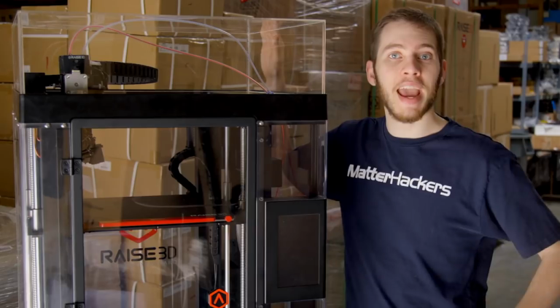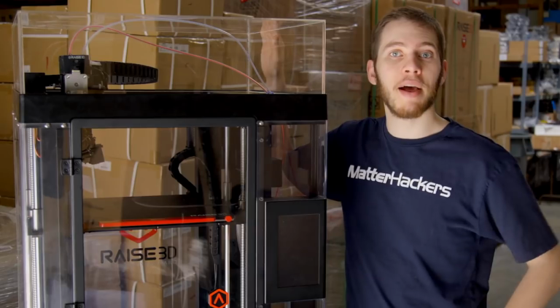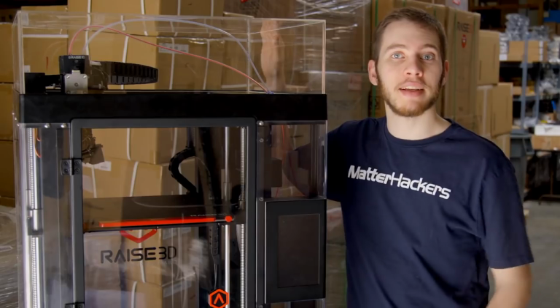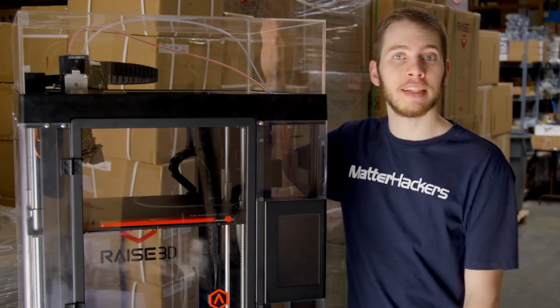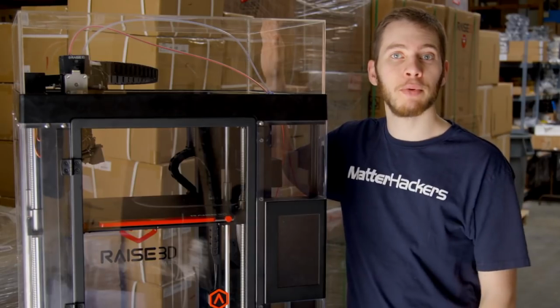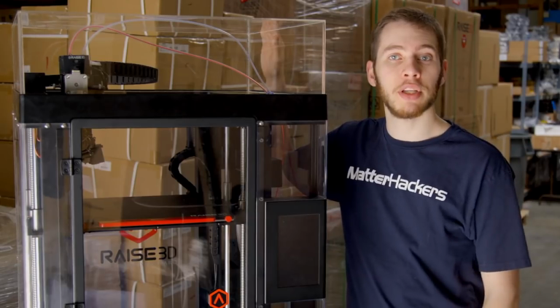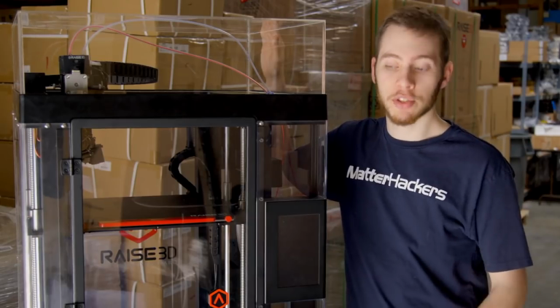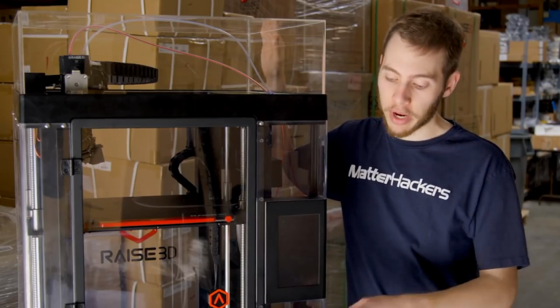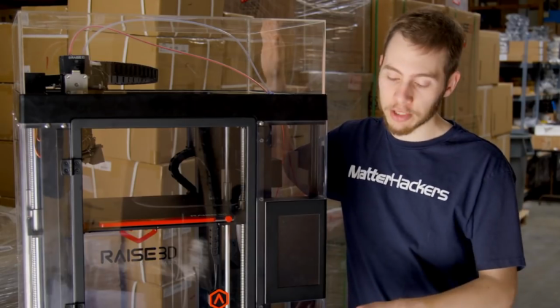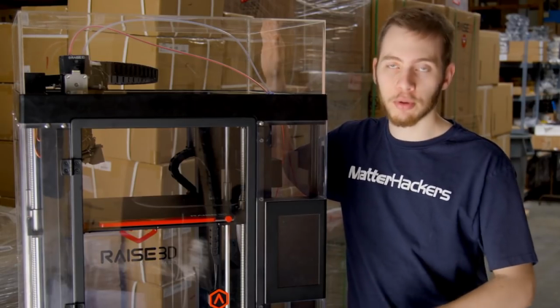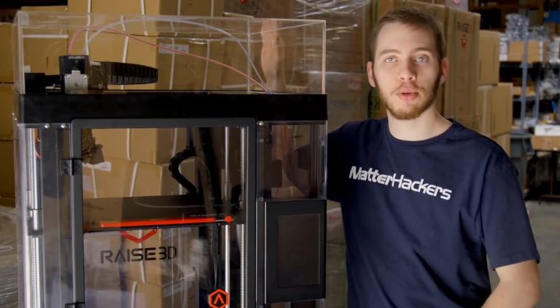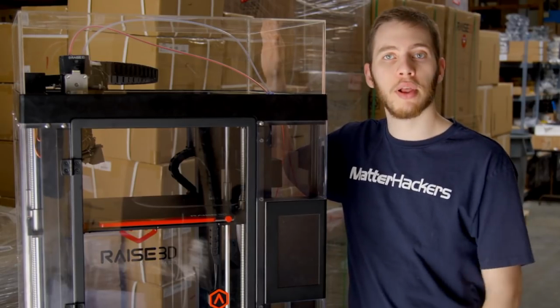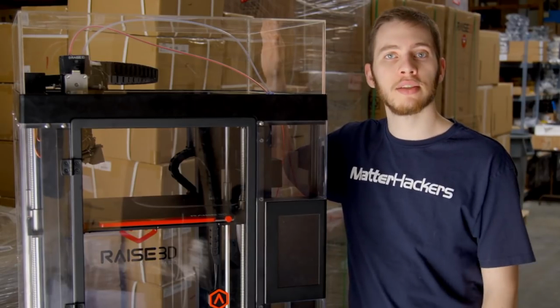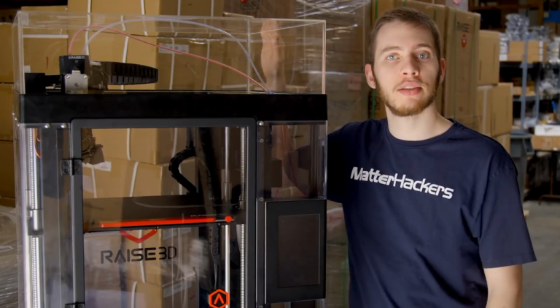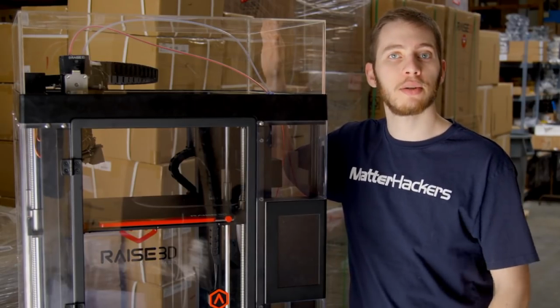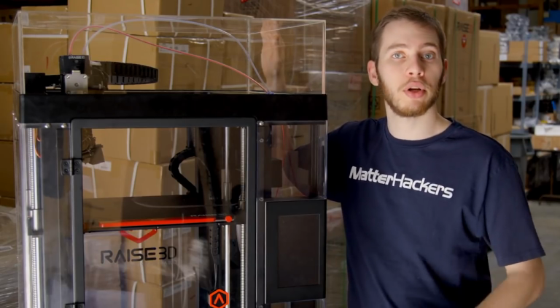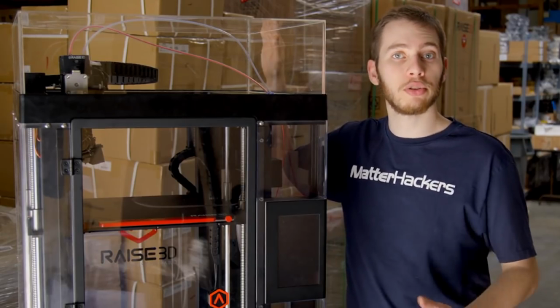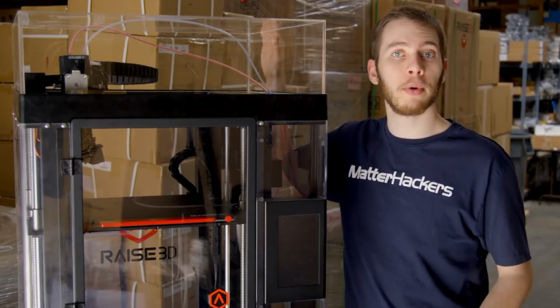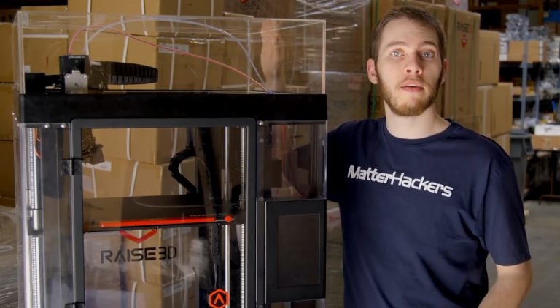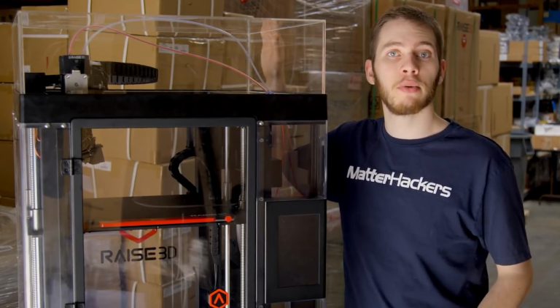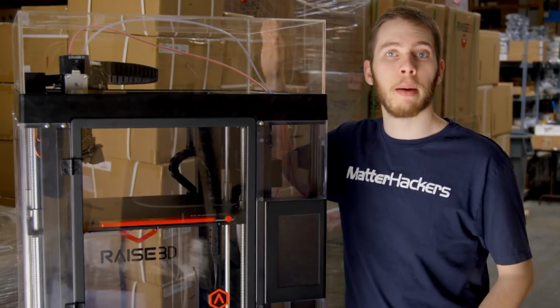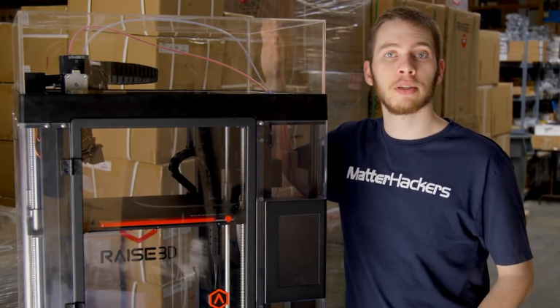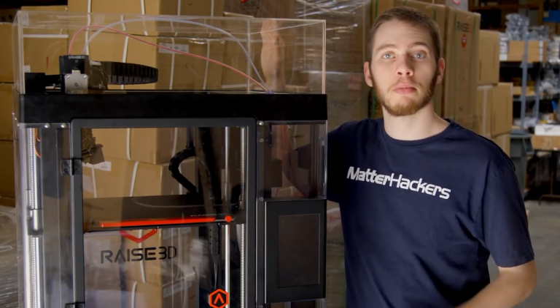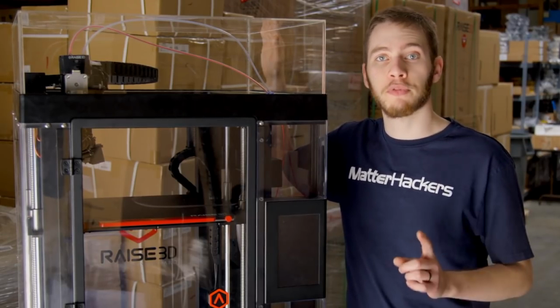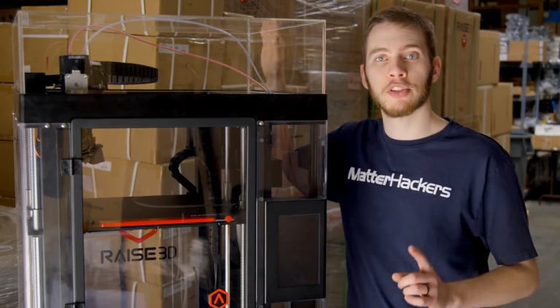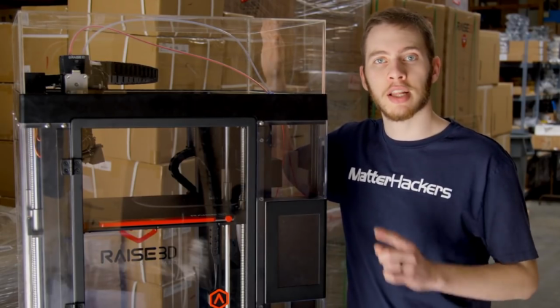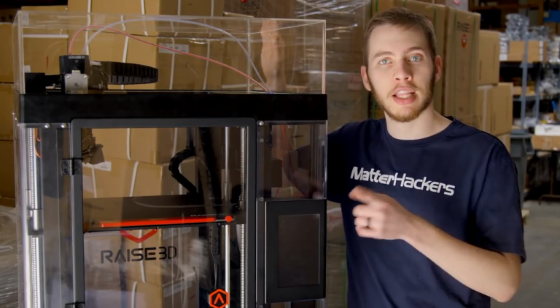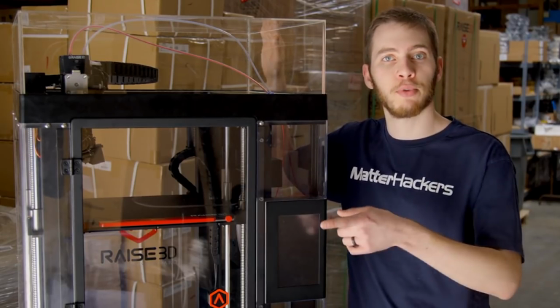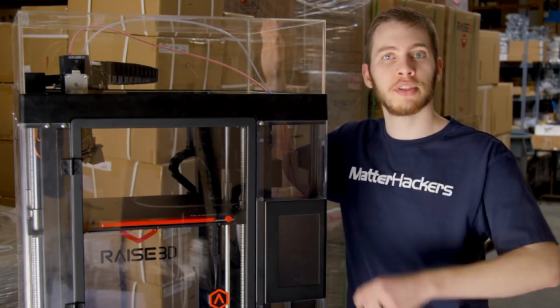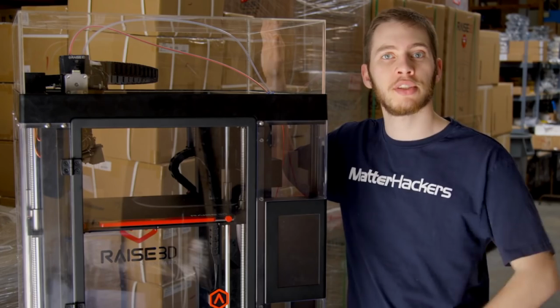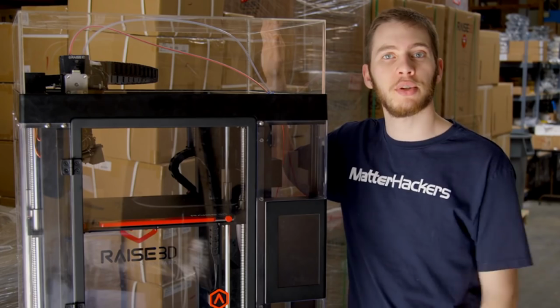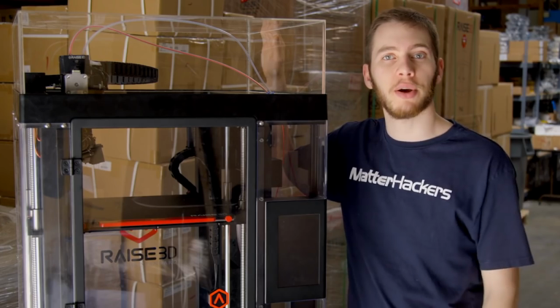Hey, I'm Alec, and today we're going to use the RAZE Pro 2 Plus to print topographical maps. But first, let's move this to the studio.